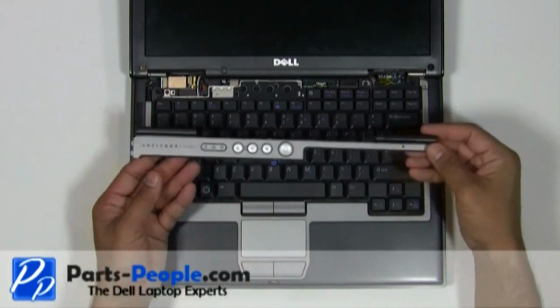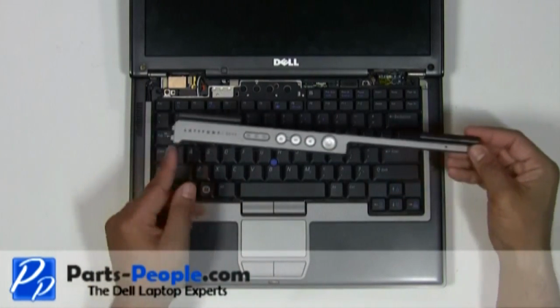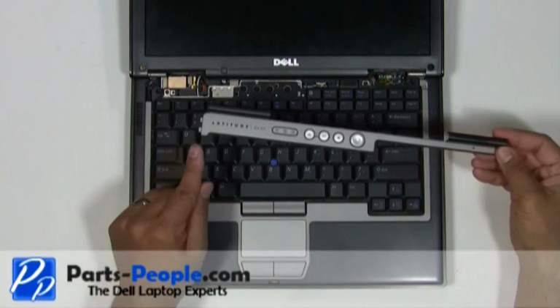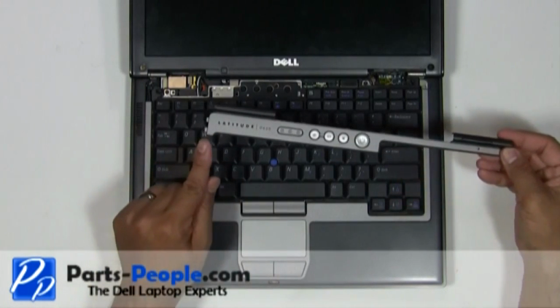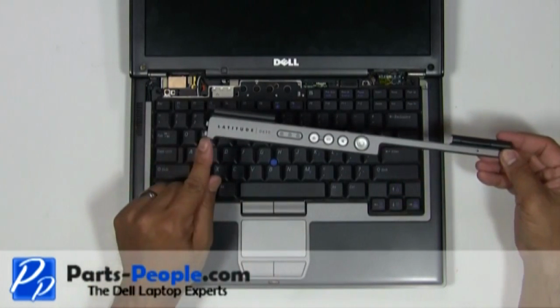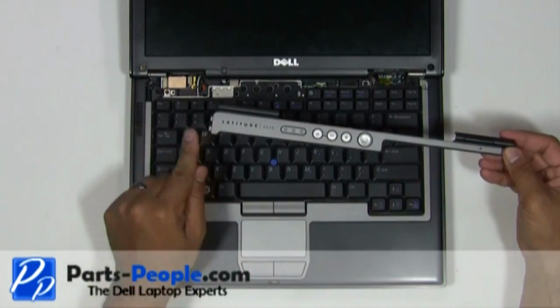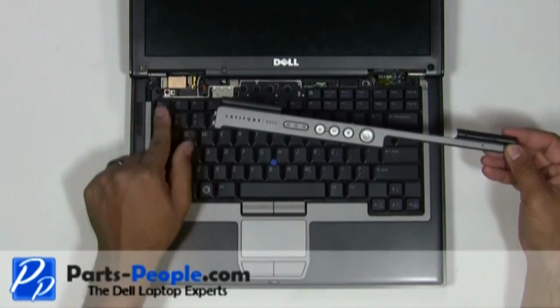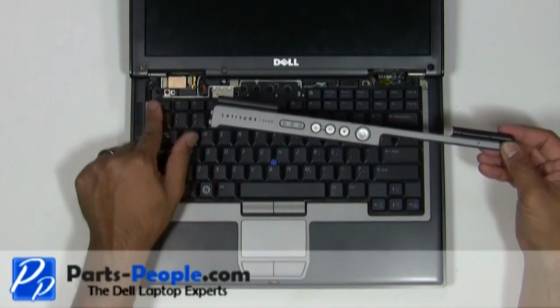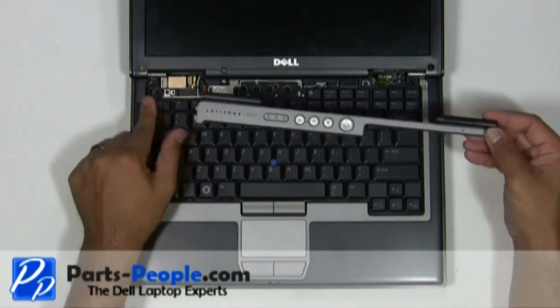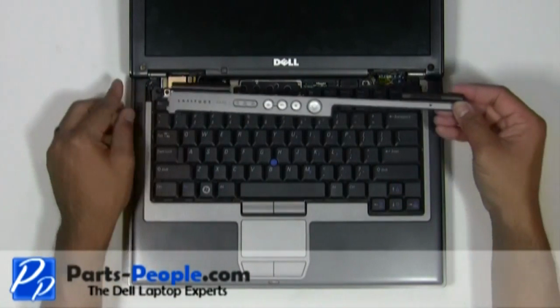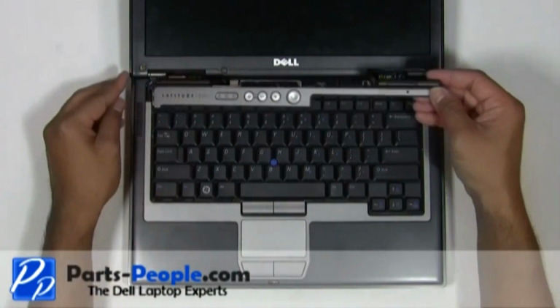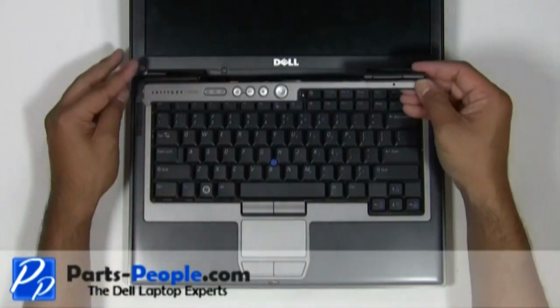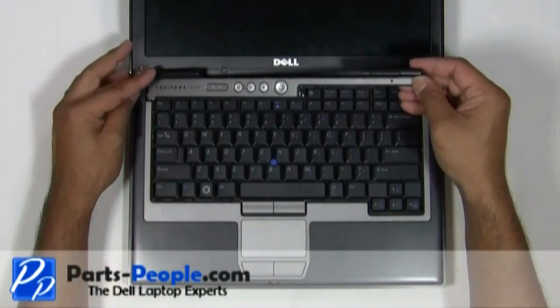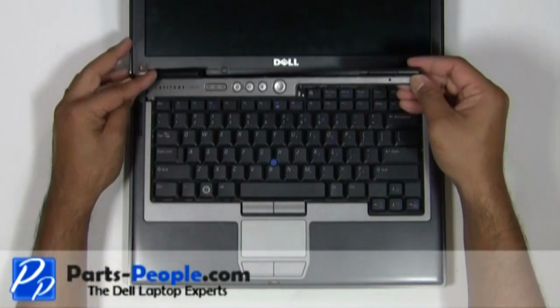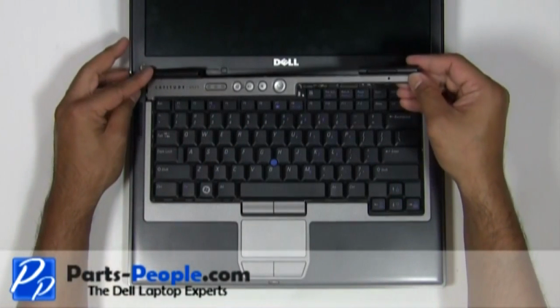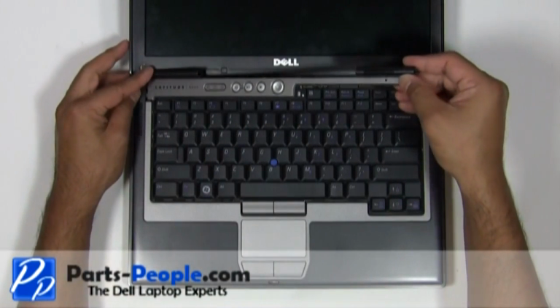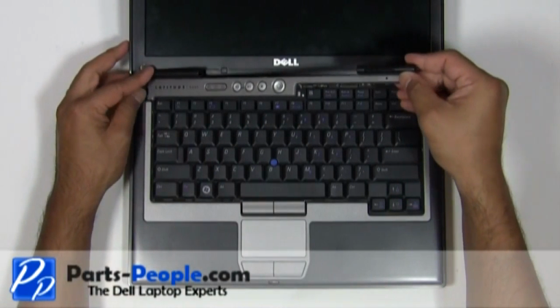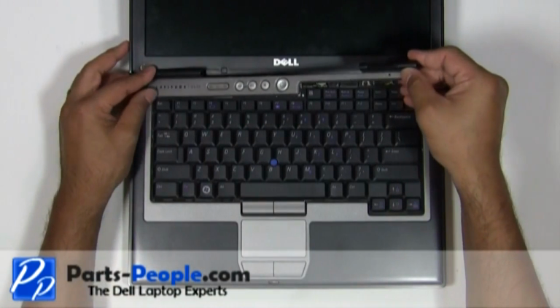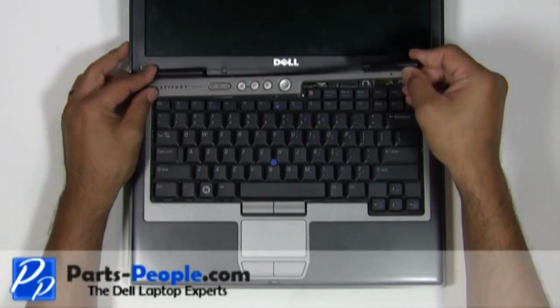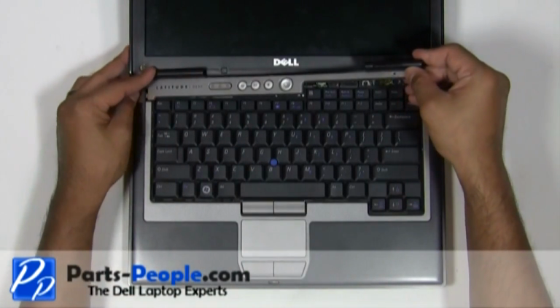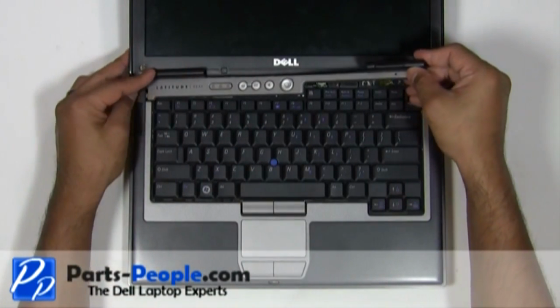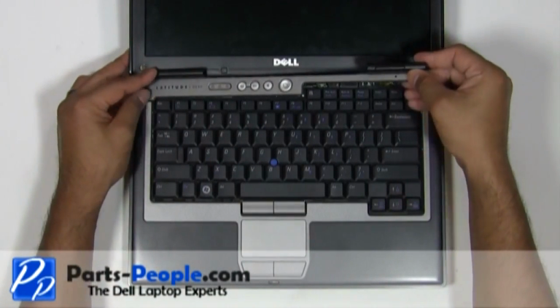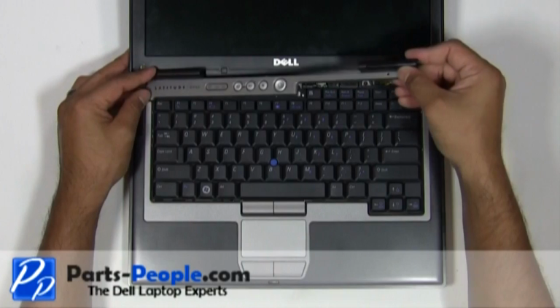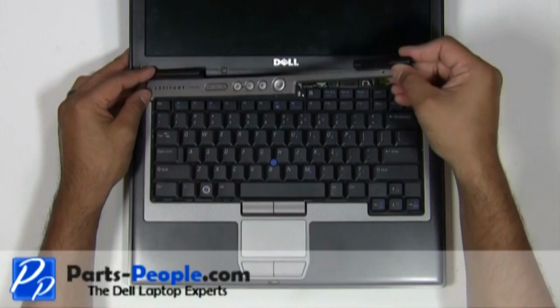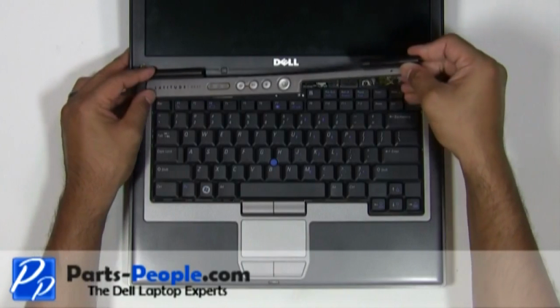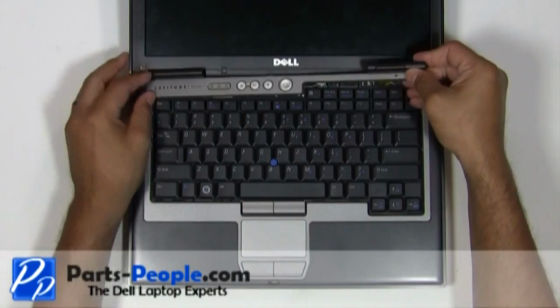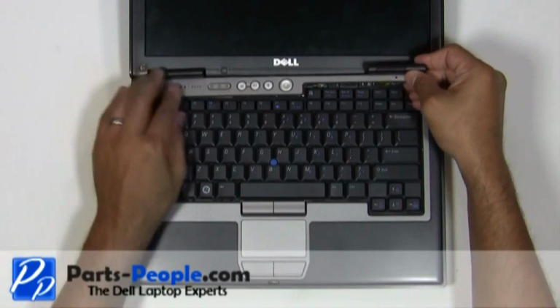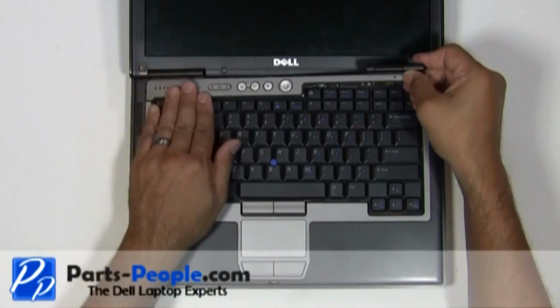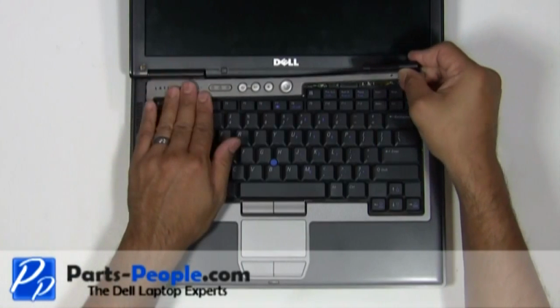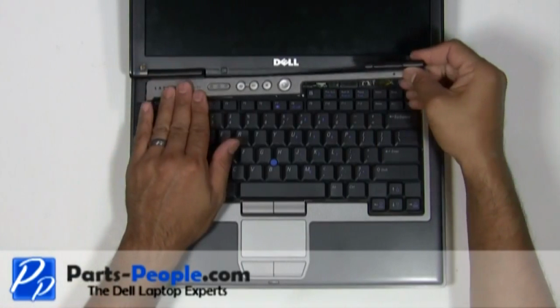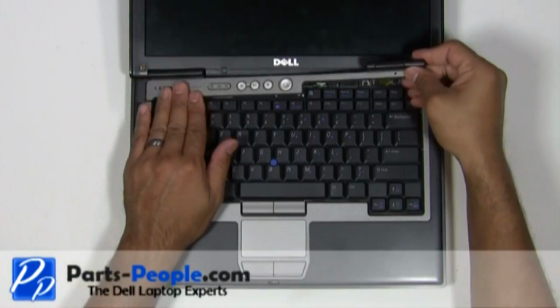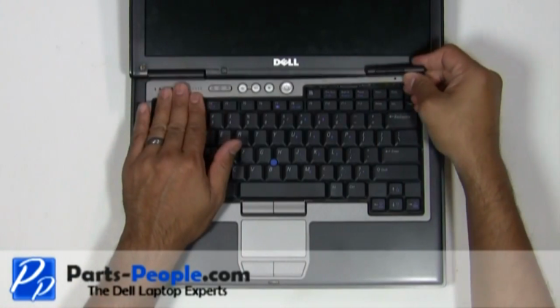Place the left edge of the power button cover into the laptop and snap into place, working your way to the right.